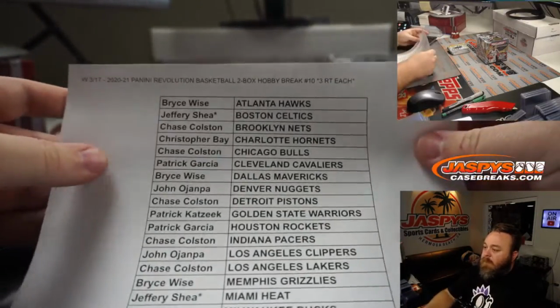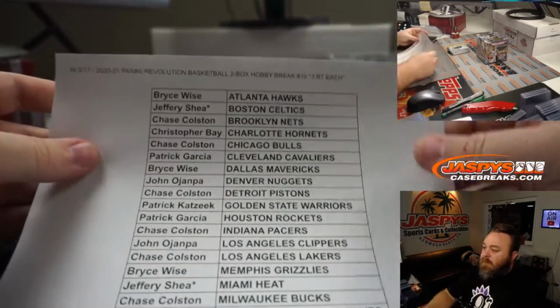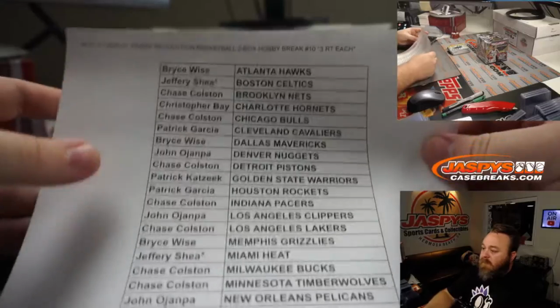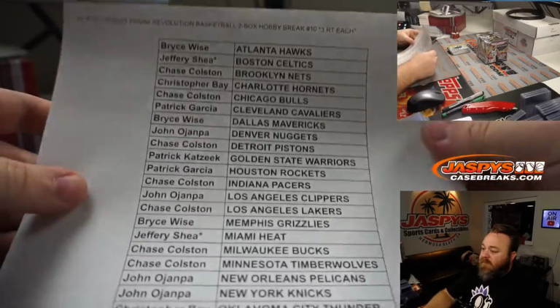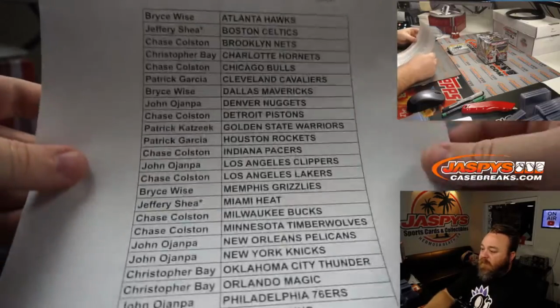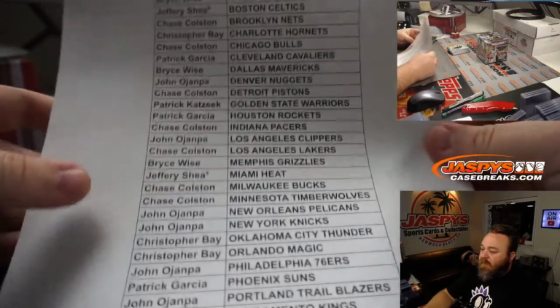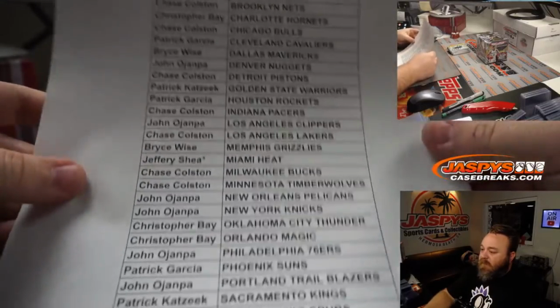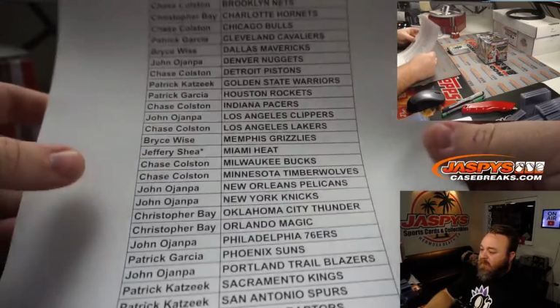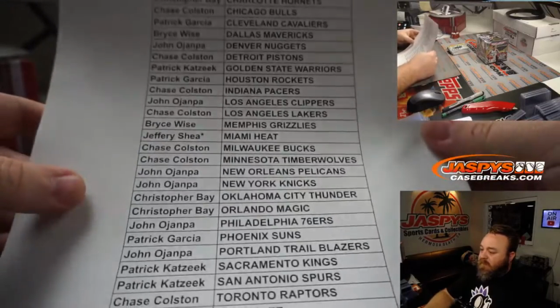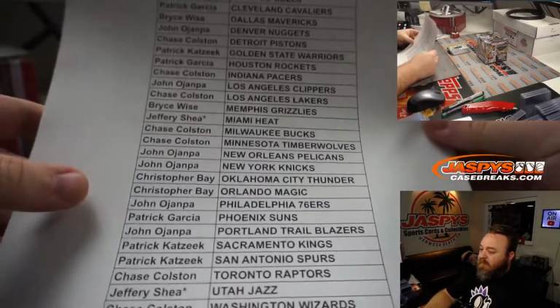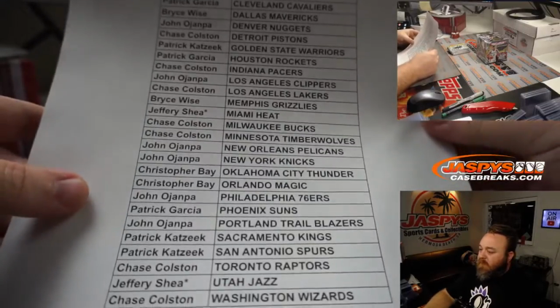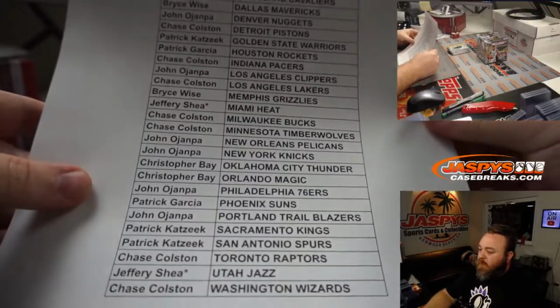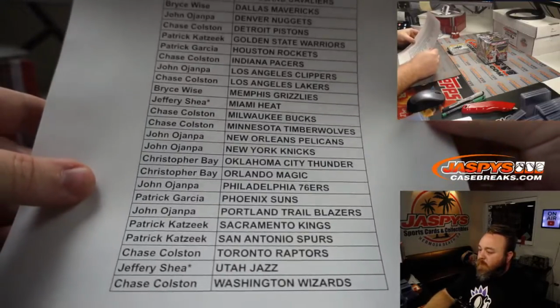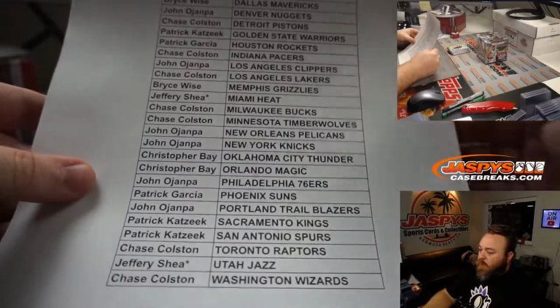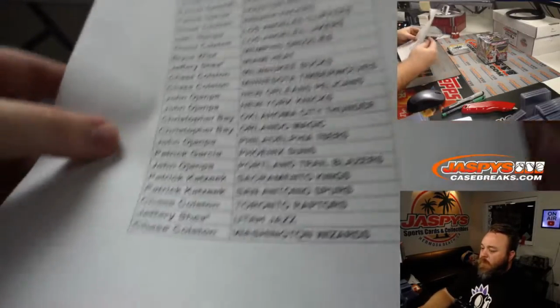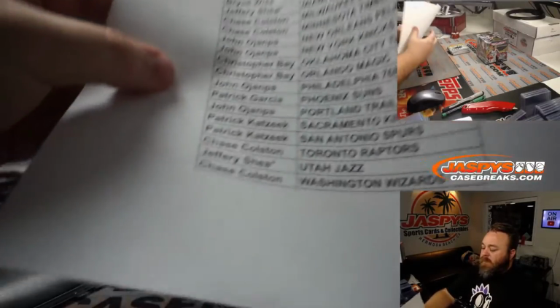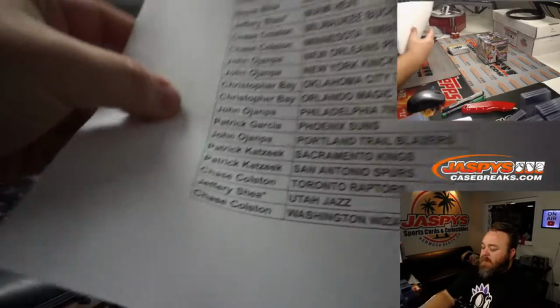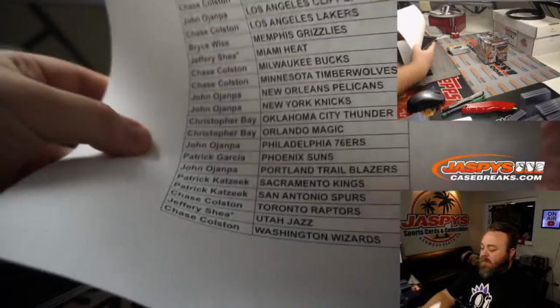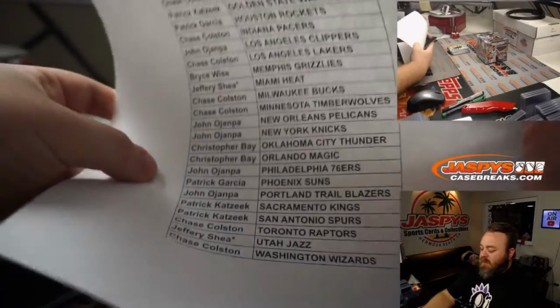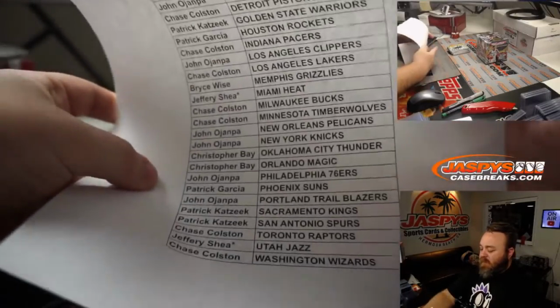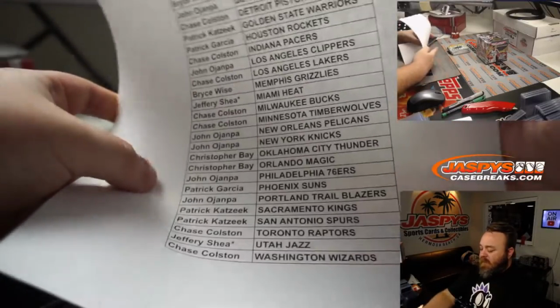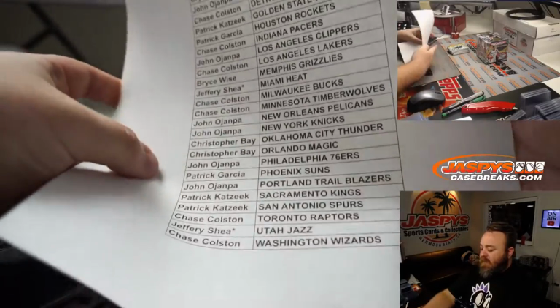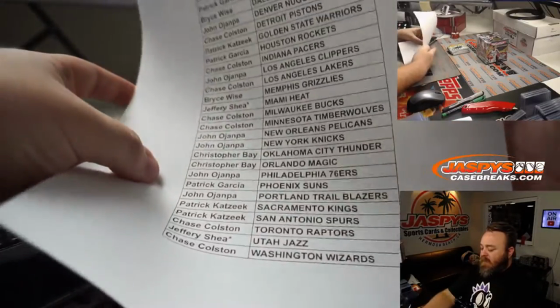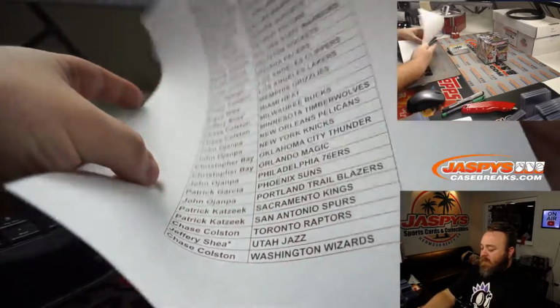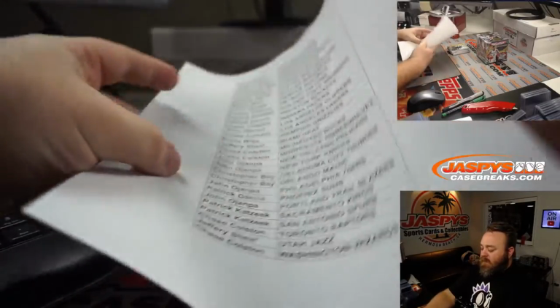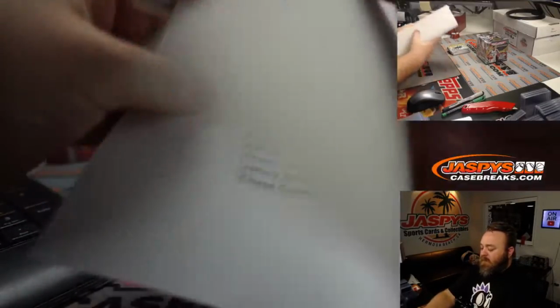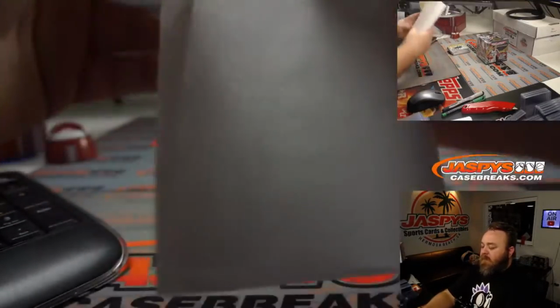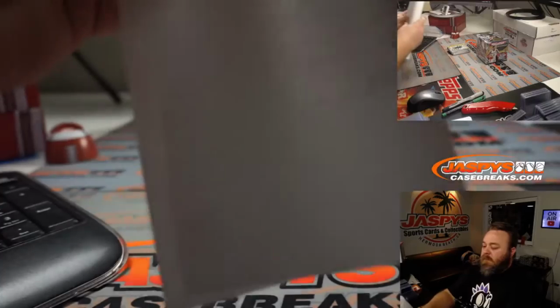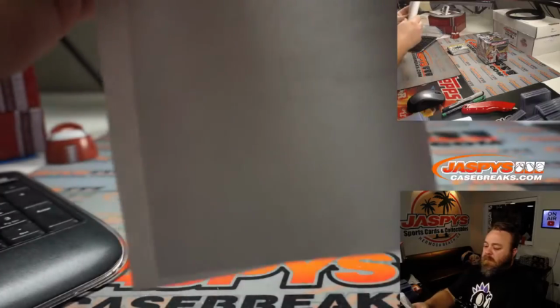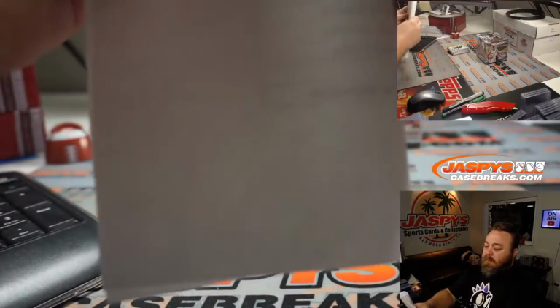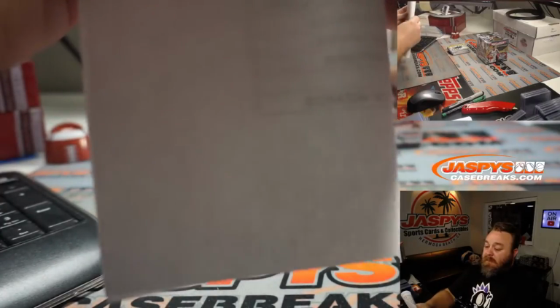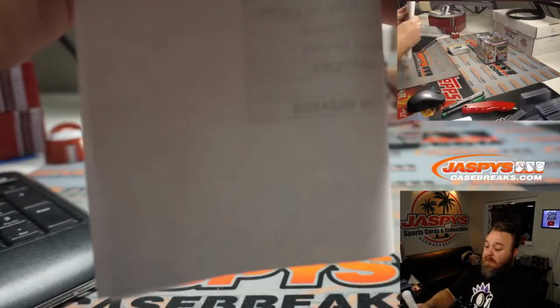There's our final list. Thank you guys all for getting in. Good luck.